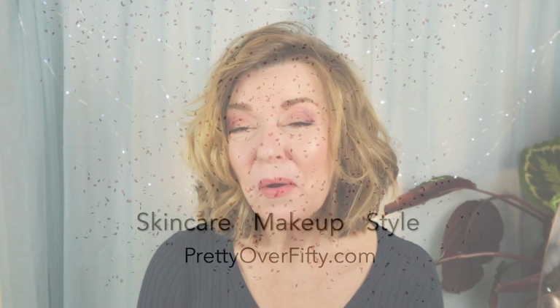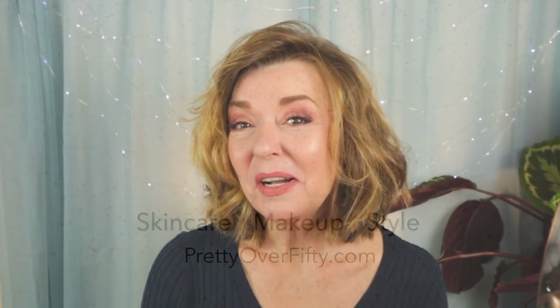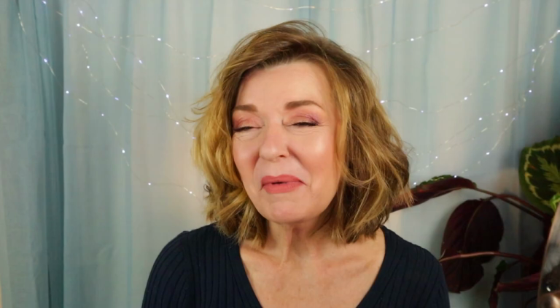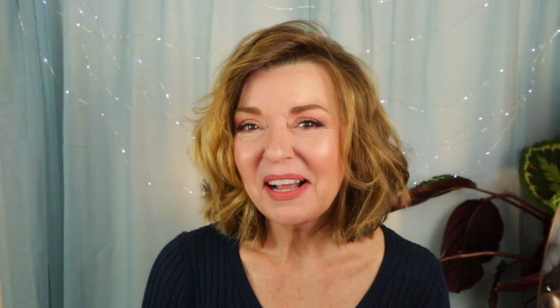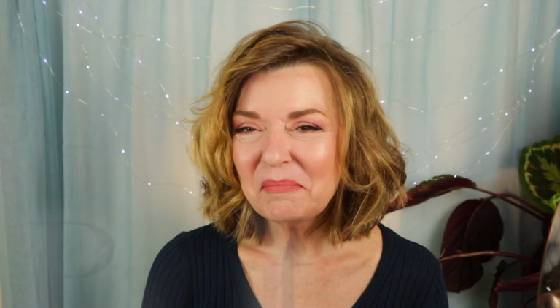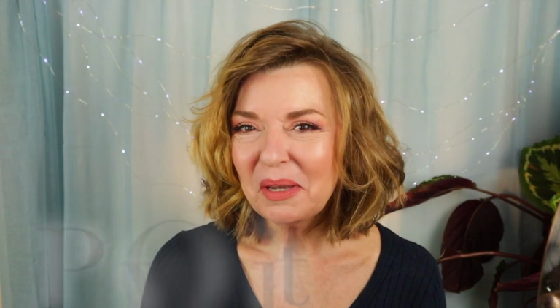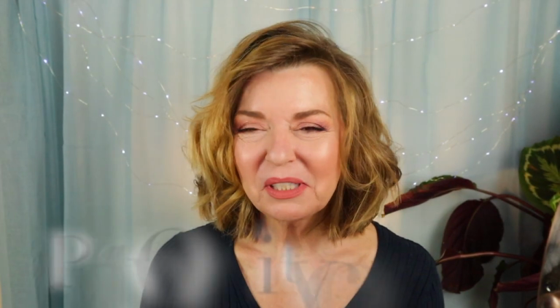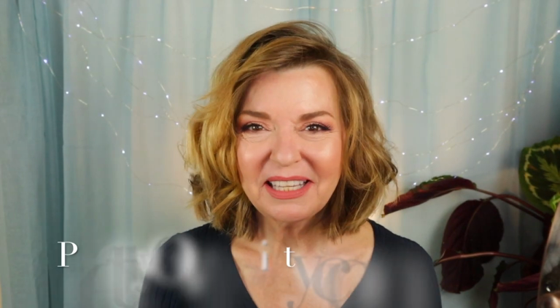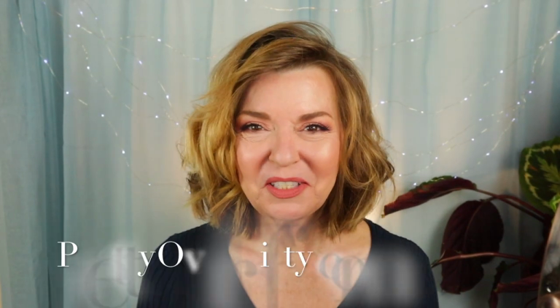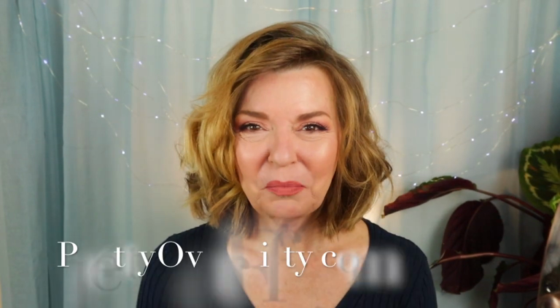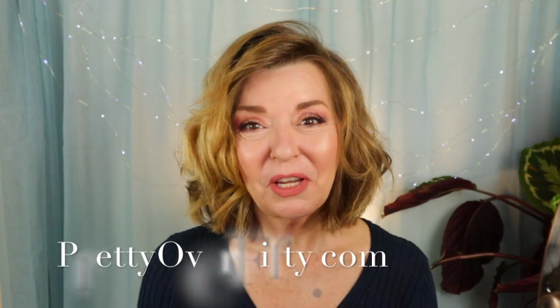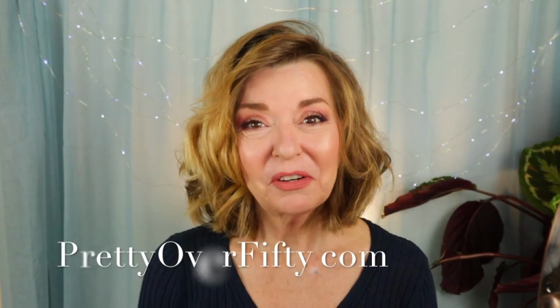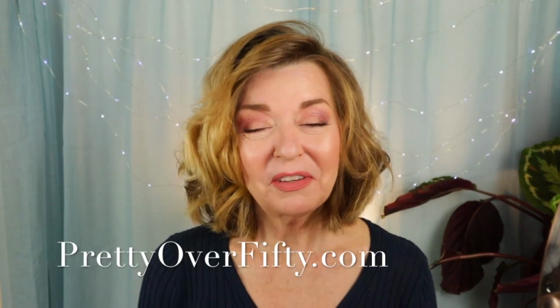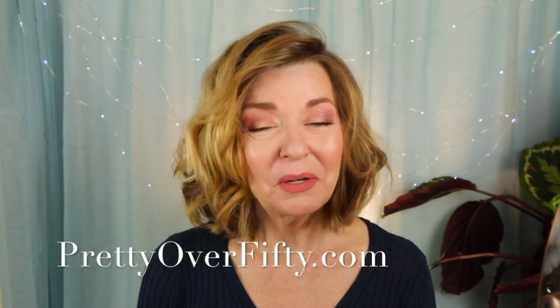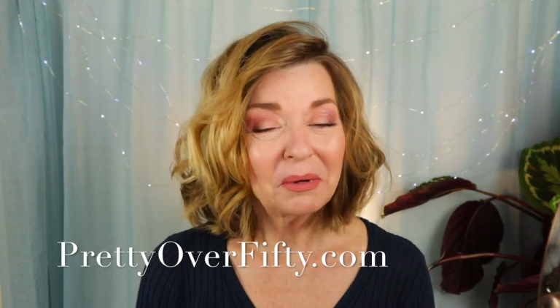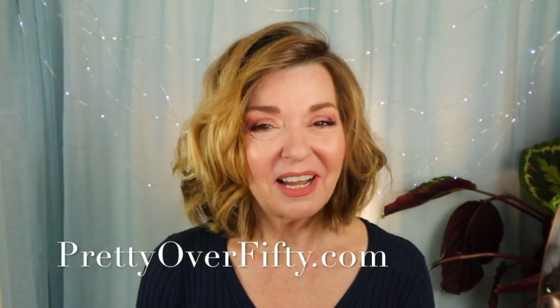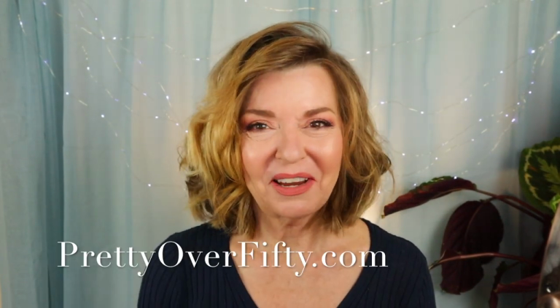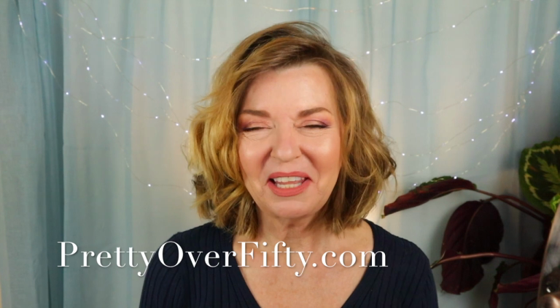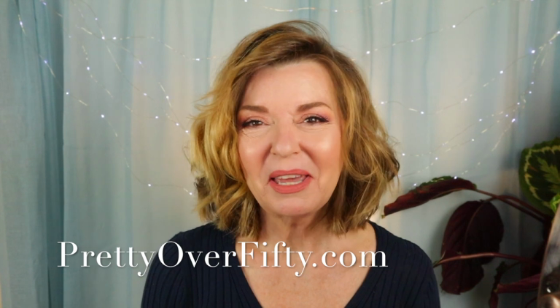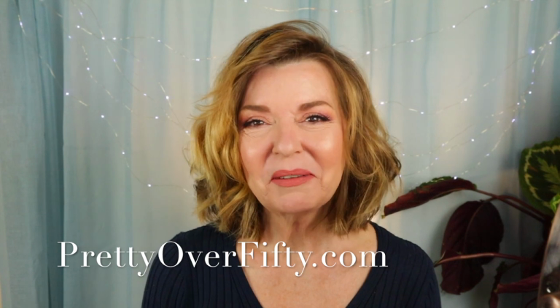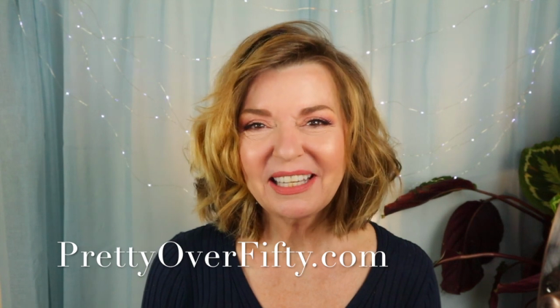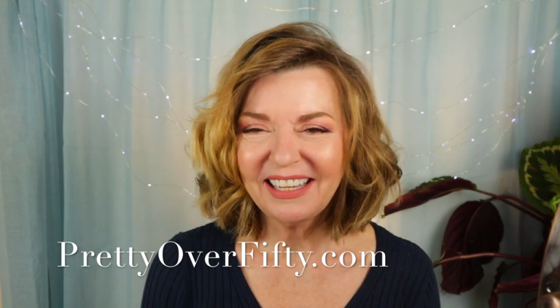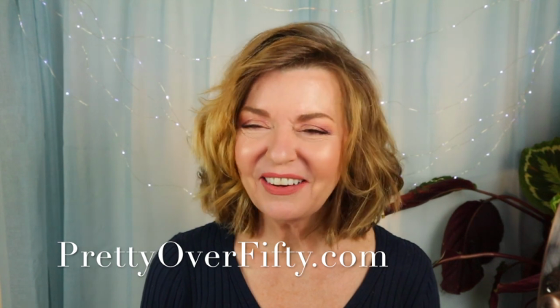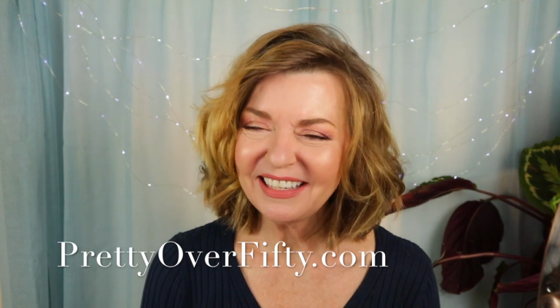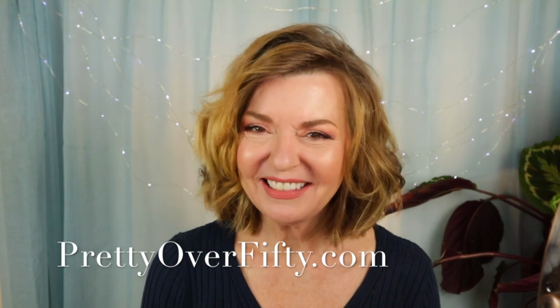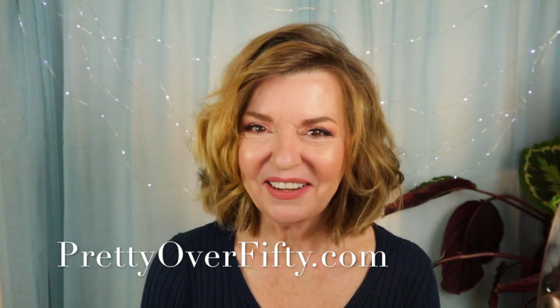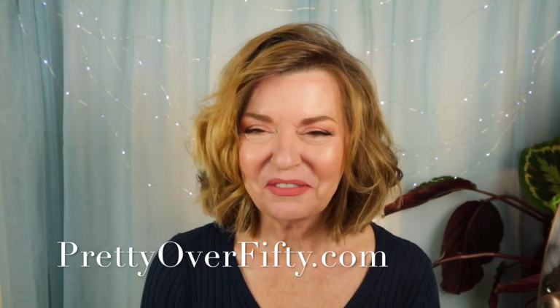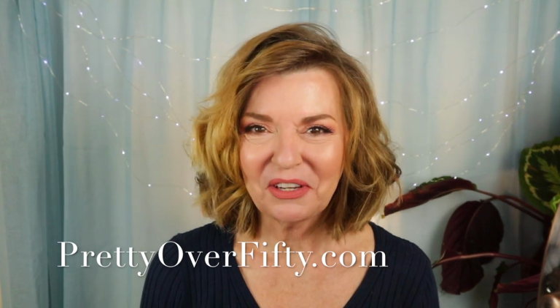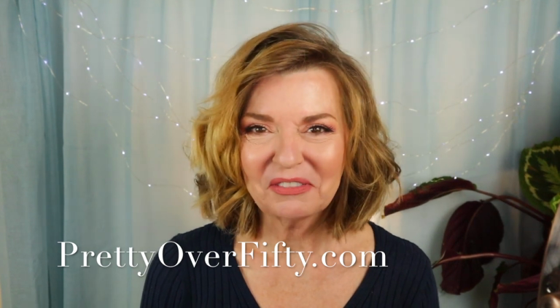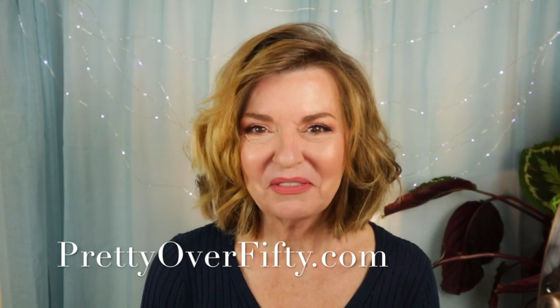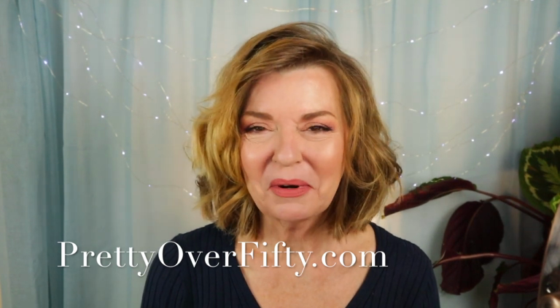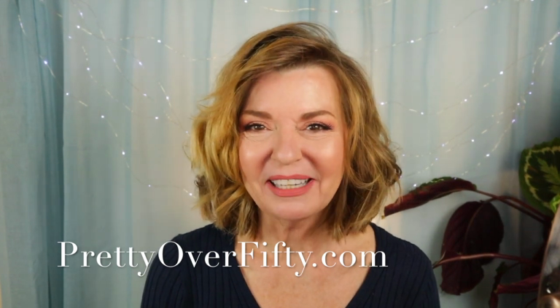Welcome back. I'm Kimberly. This is Pretty Over 50, where we talk everything makeup, skincare, and style for the over 50 woman.